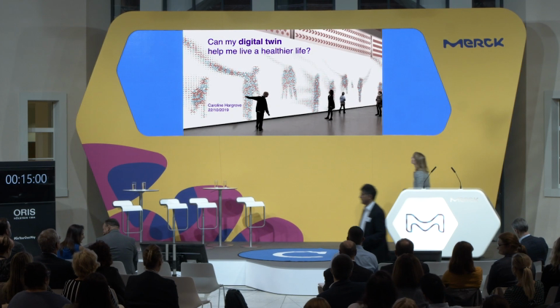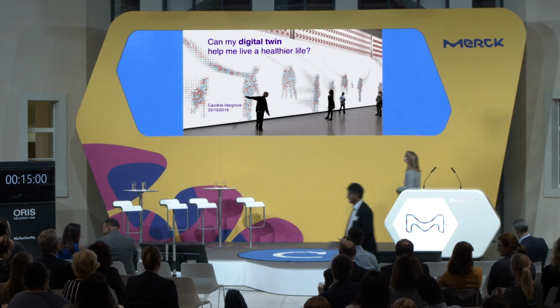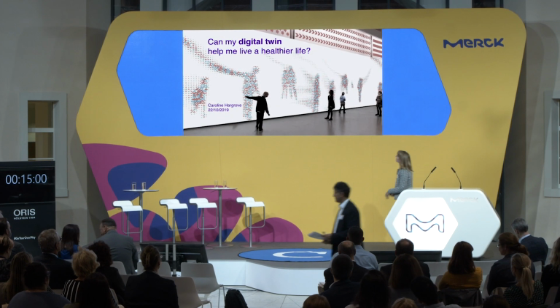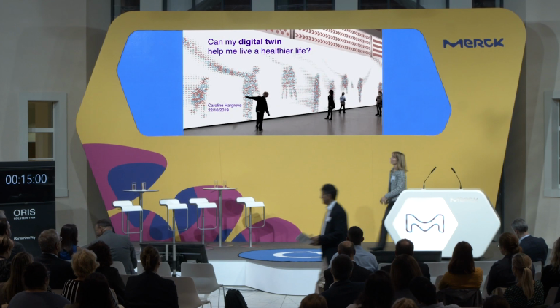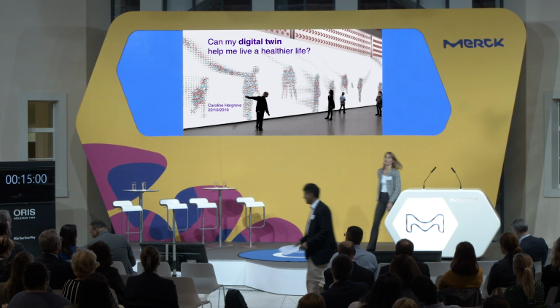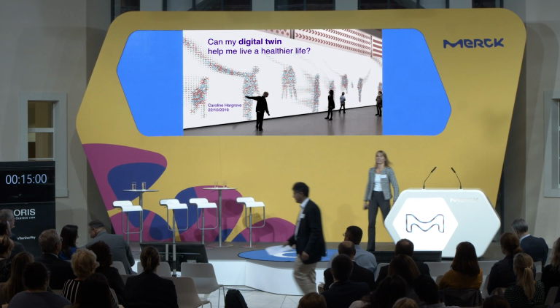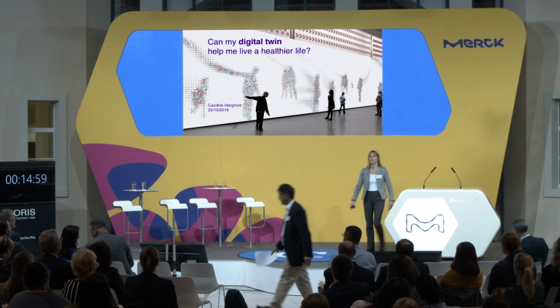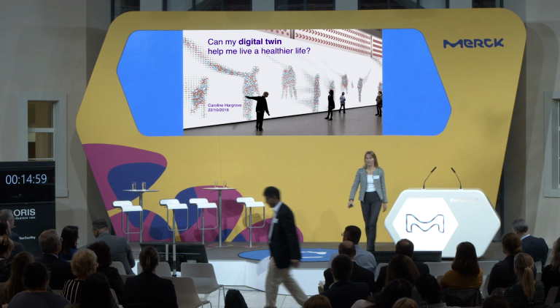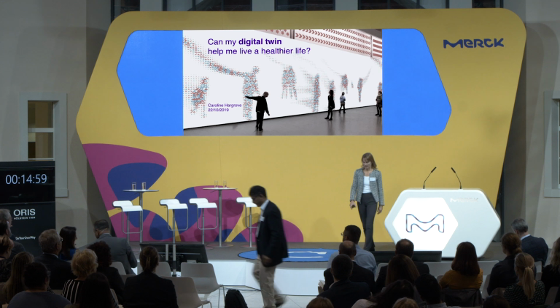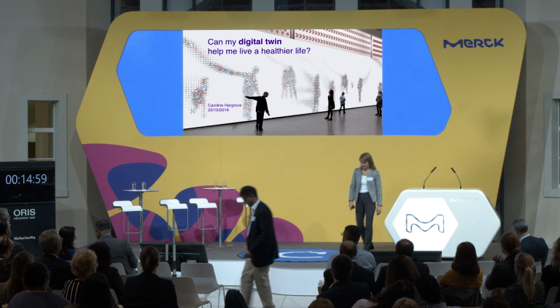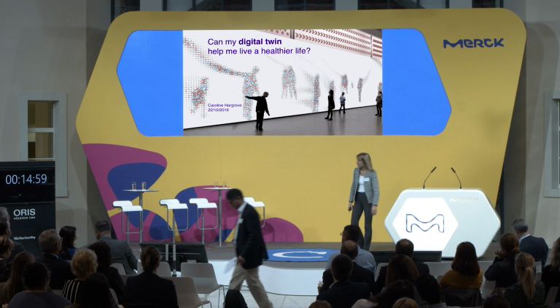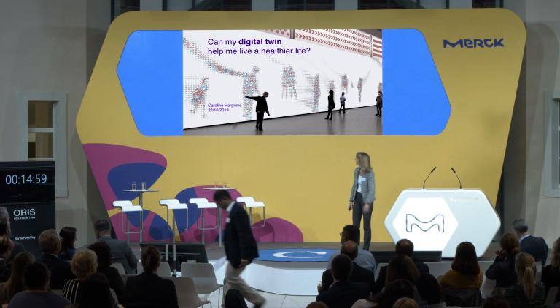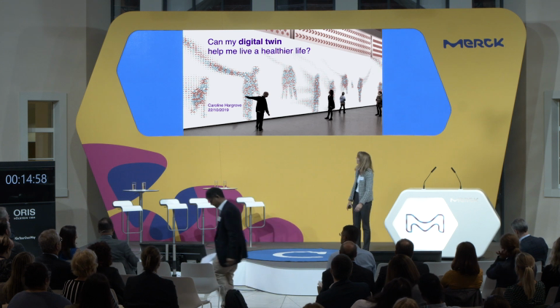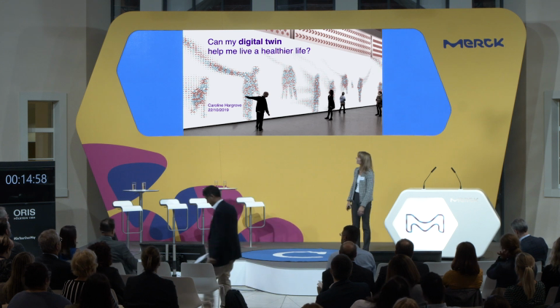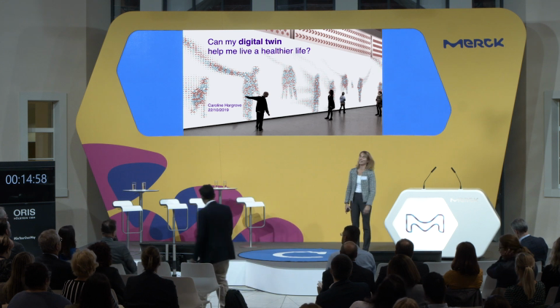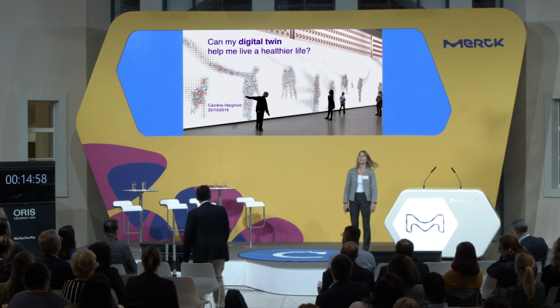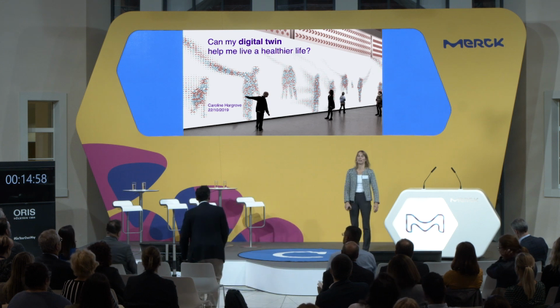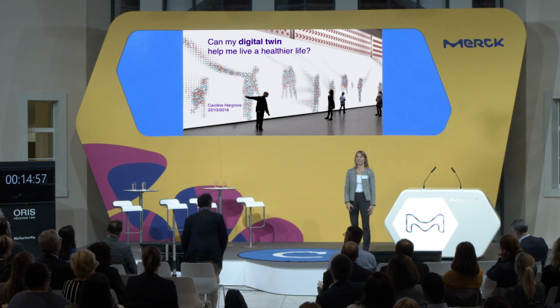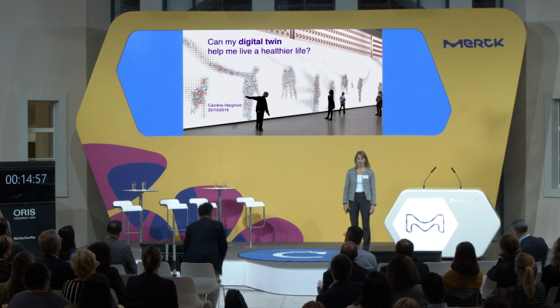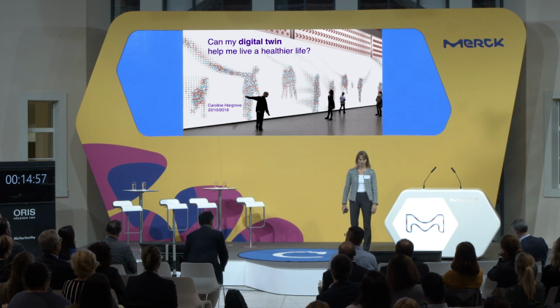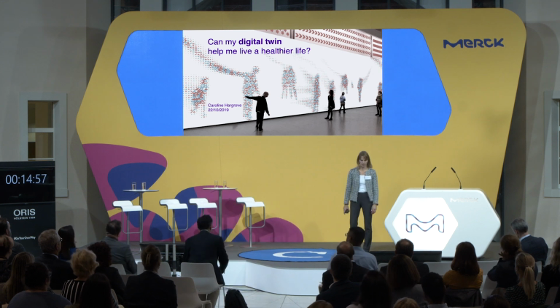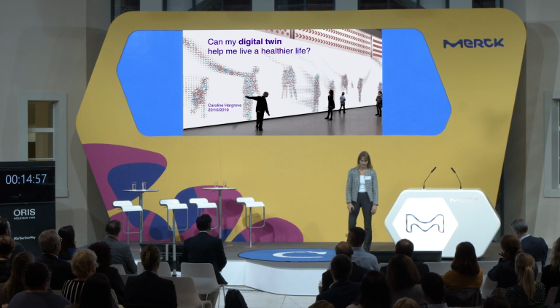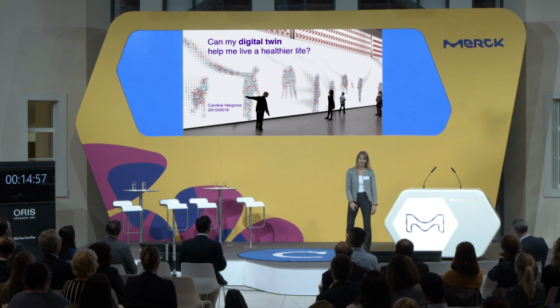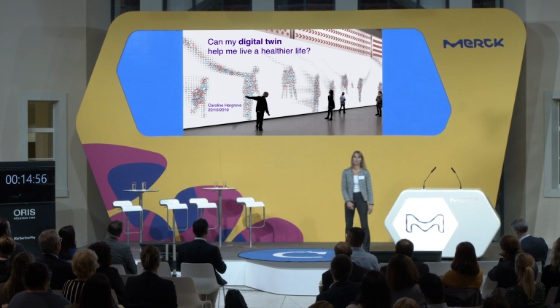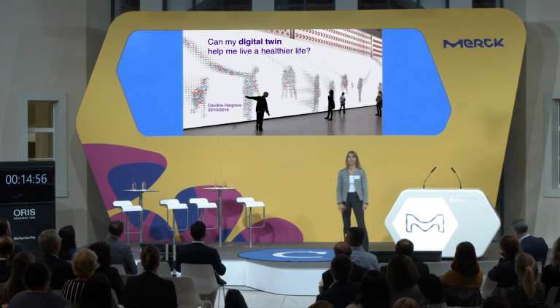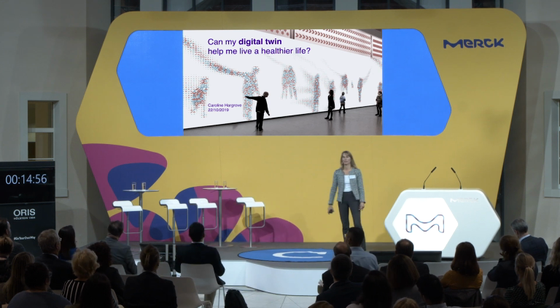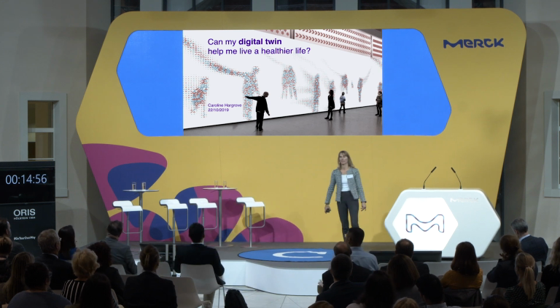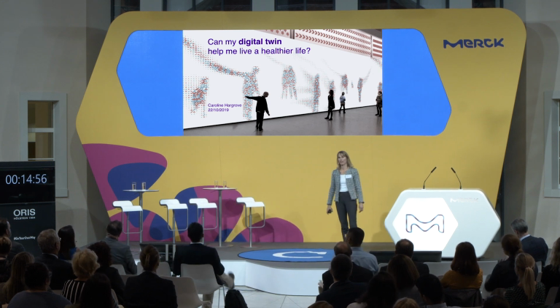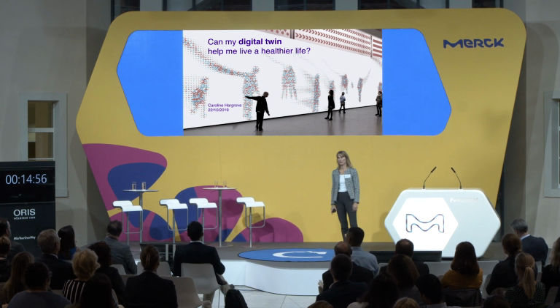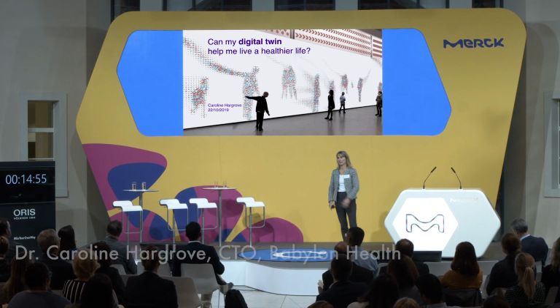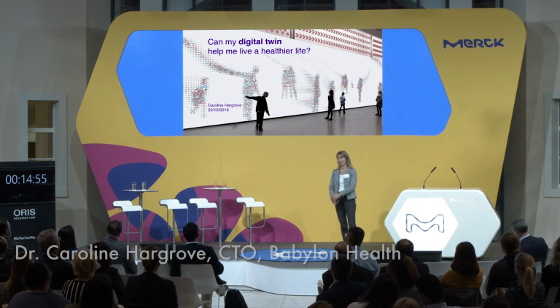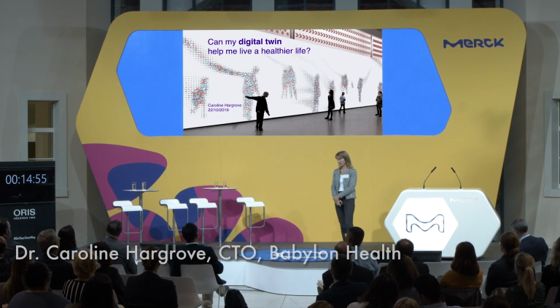Good evening. Can my digital twin help me live a healthier life?